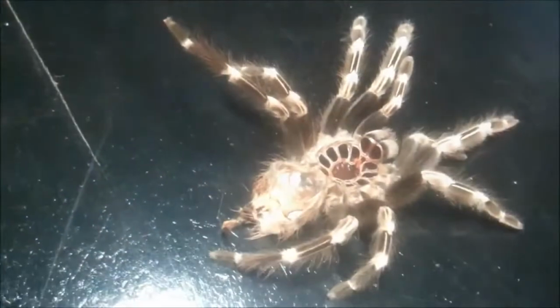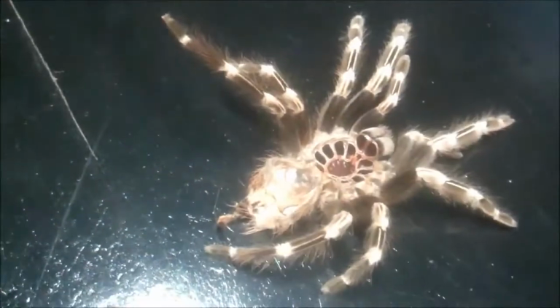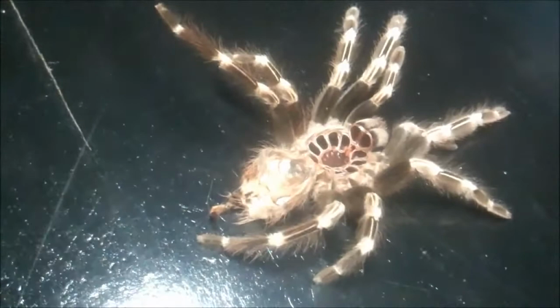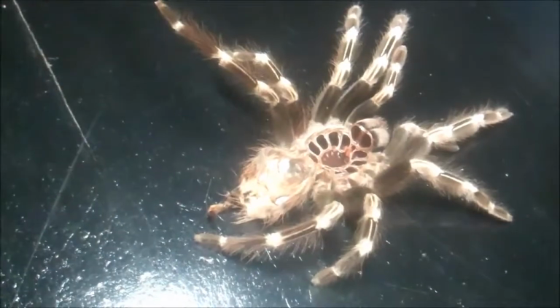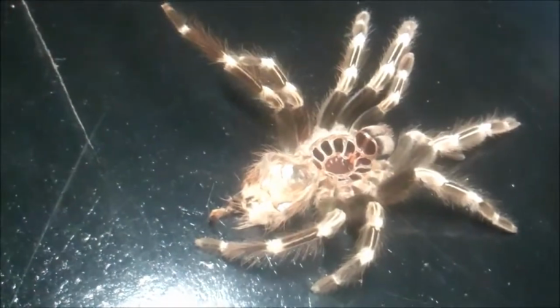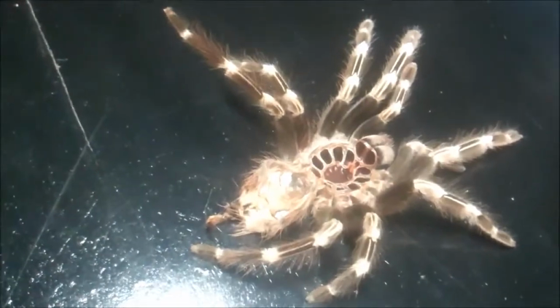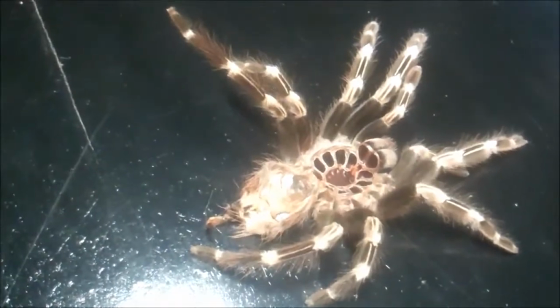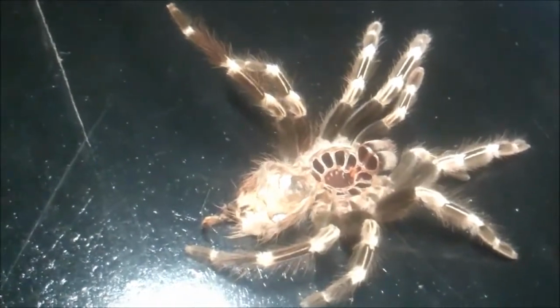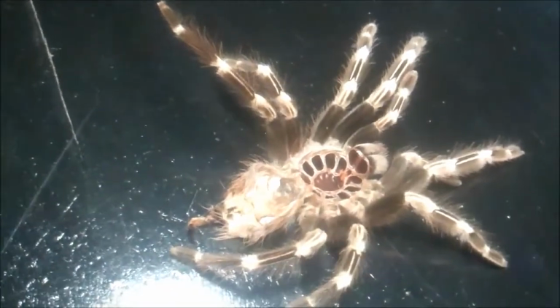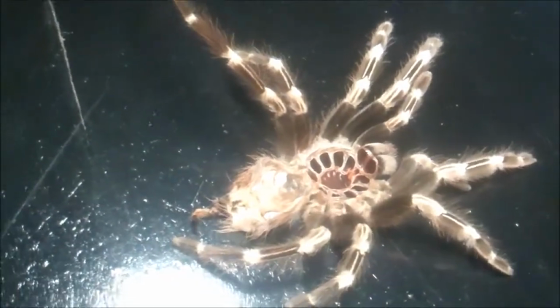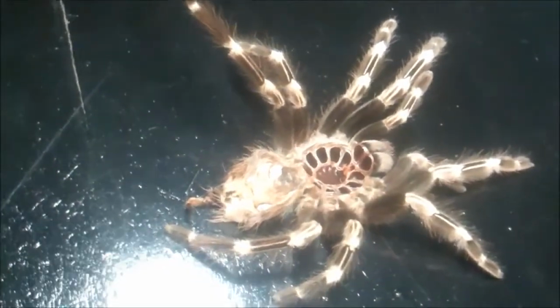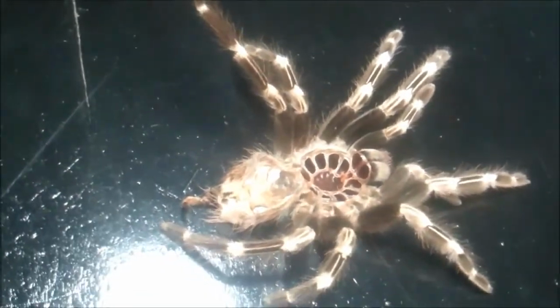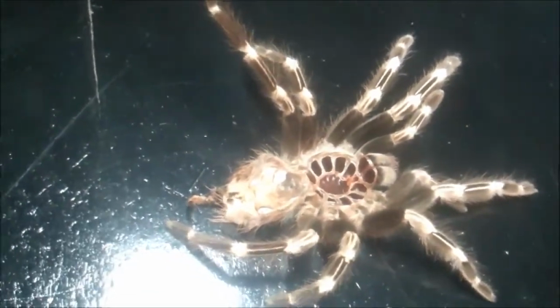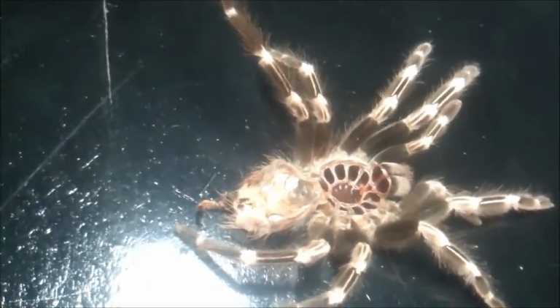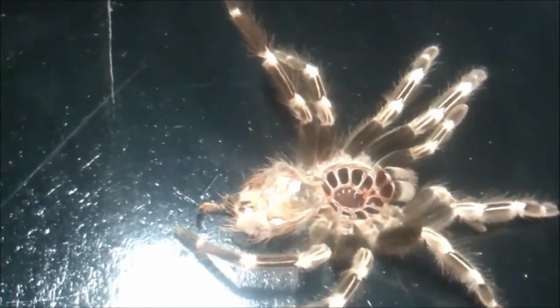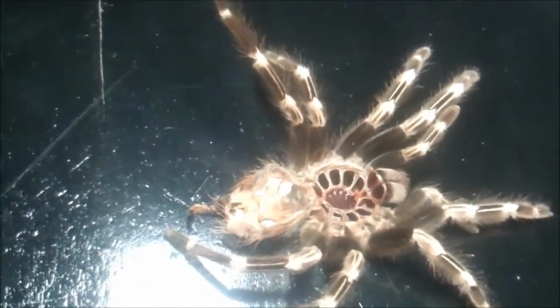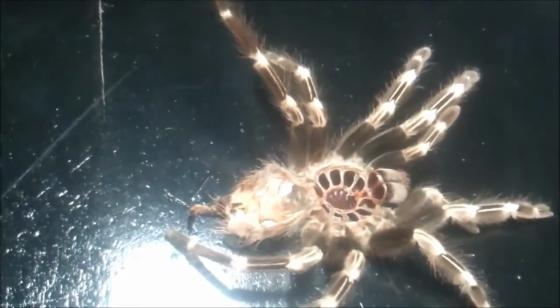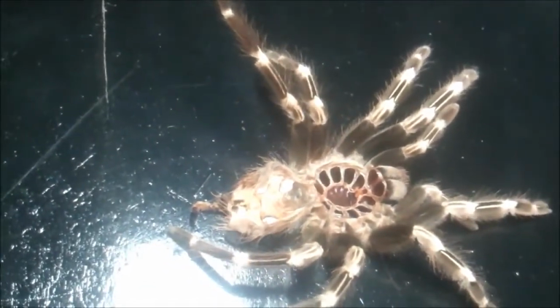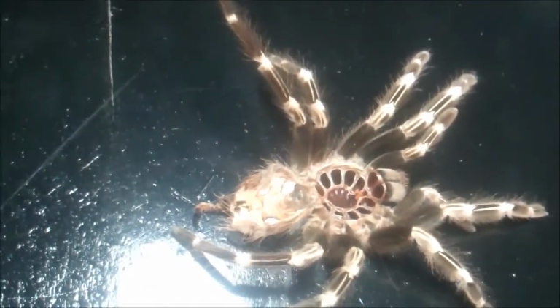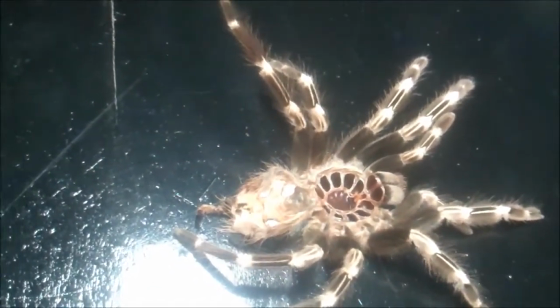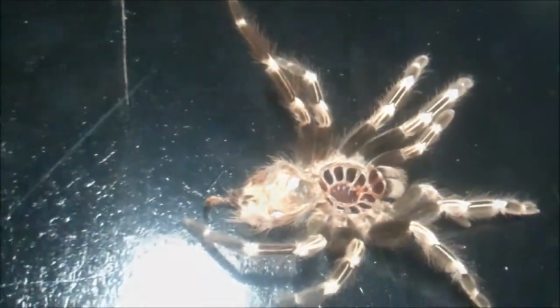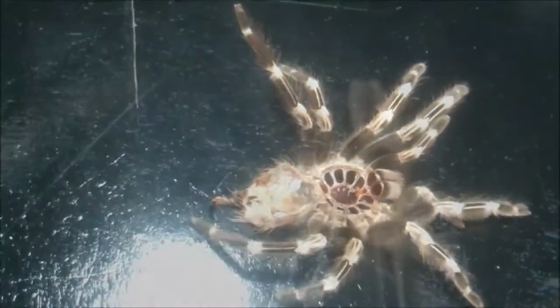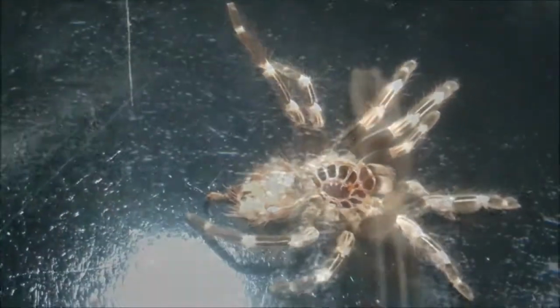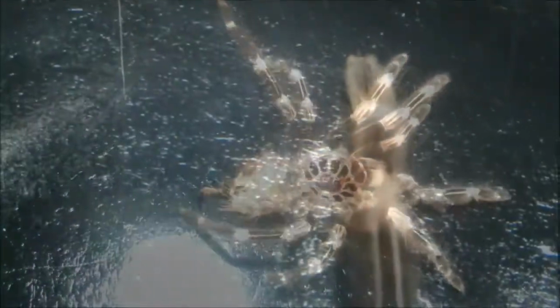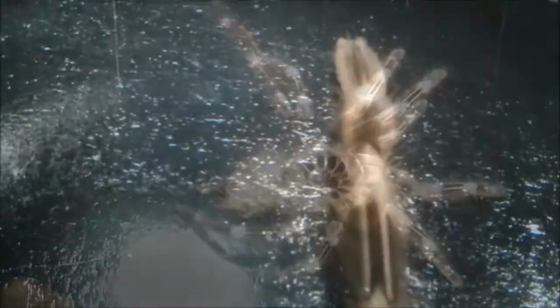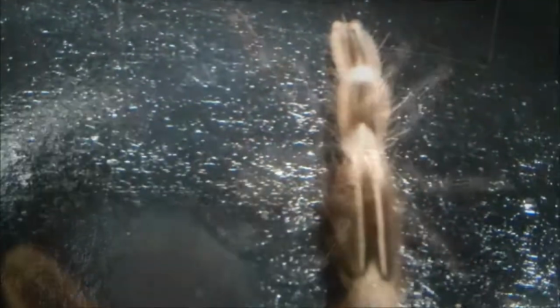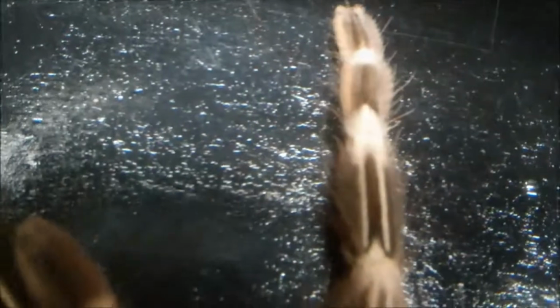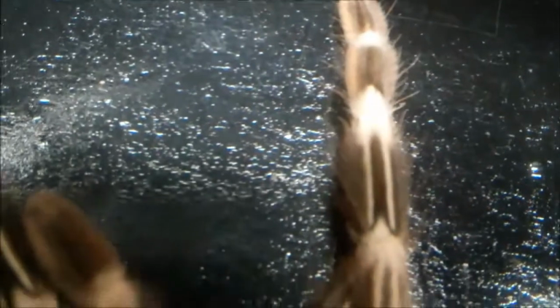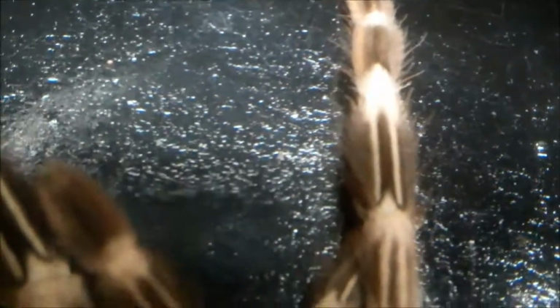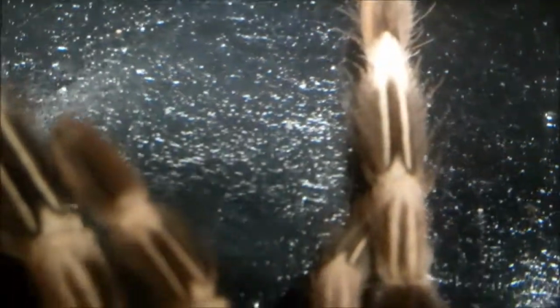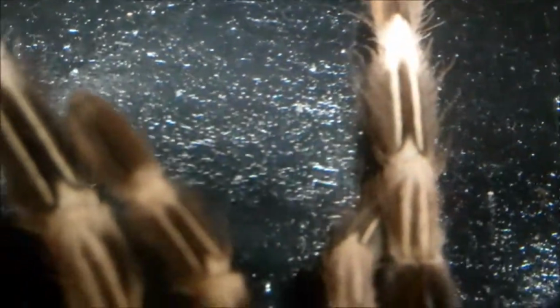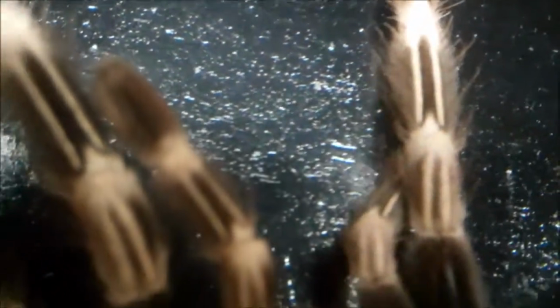Mine's not too bad. It has its moments. Doesn't really kick hairs. Very, very skittish.